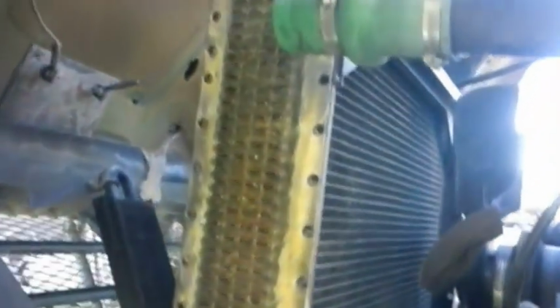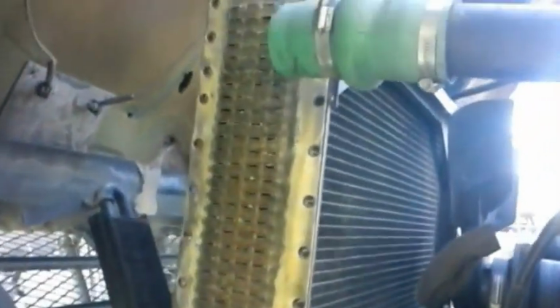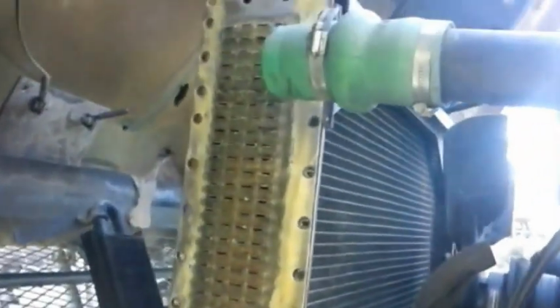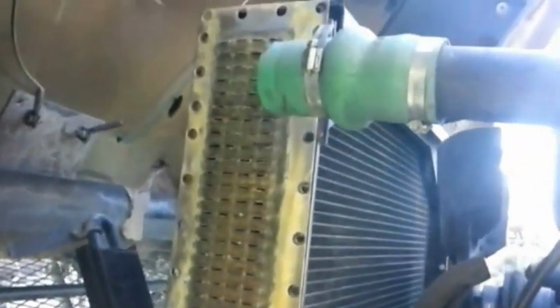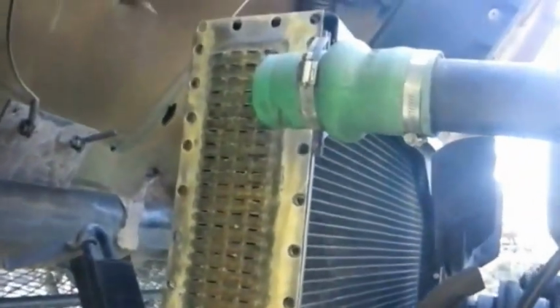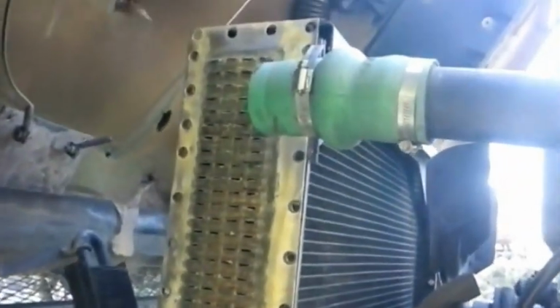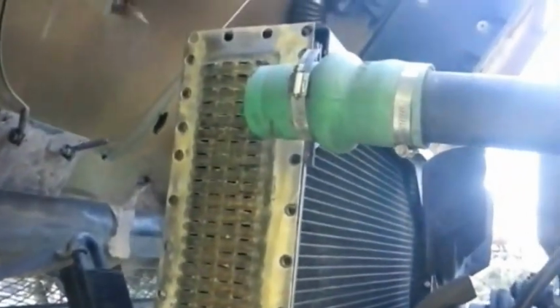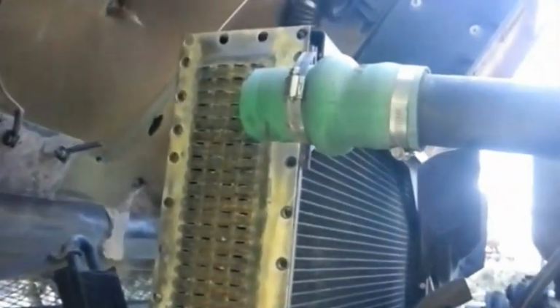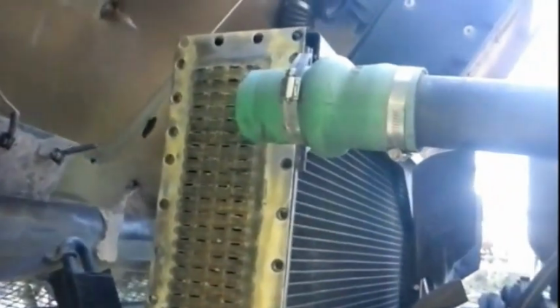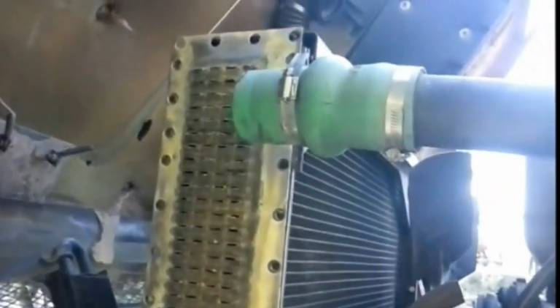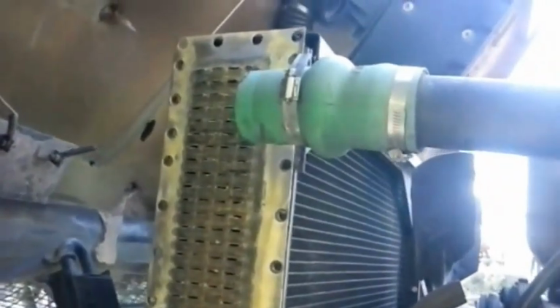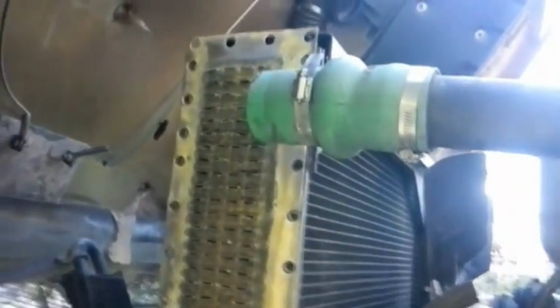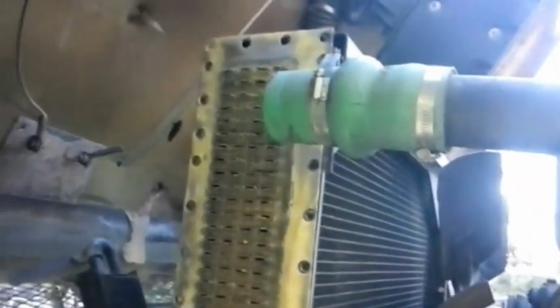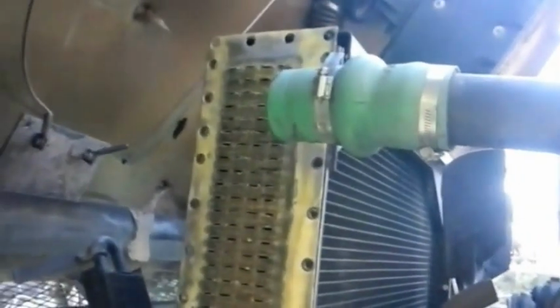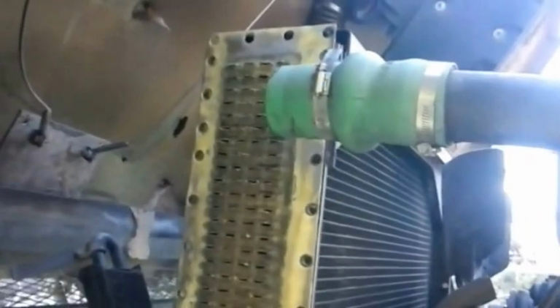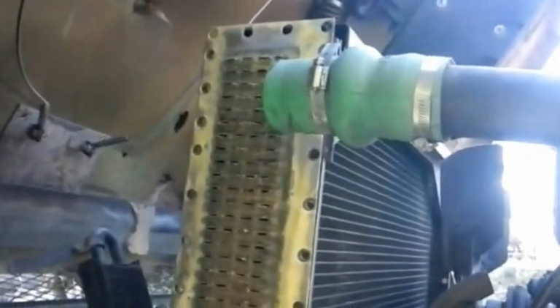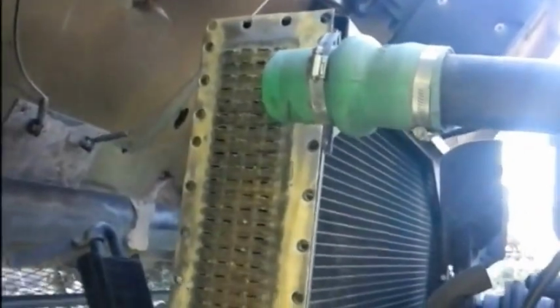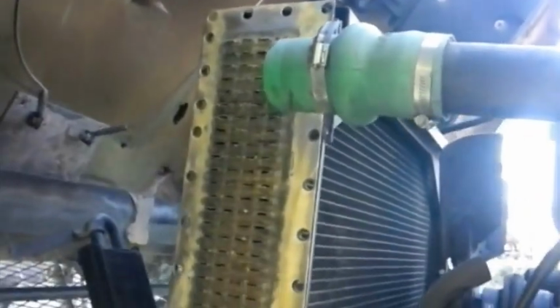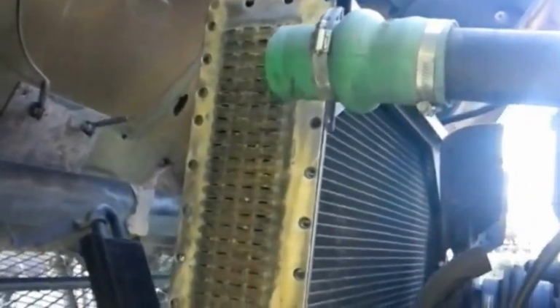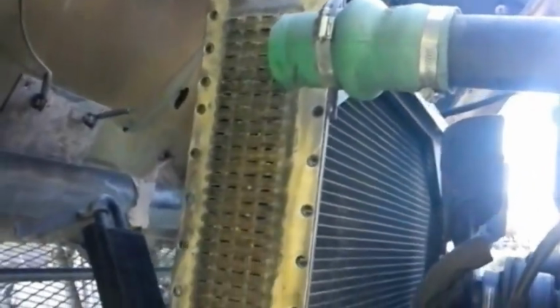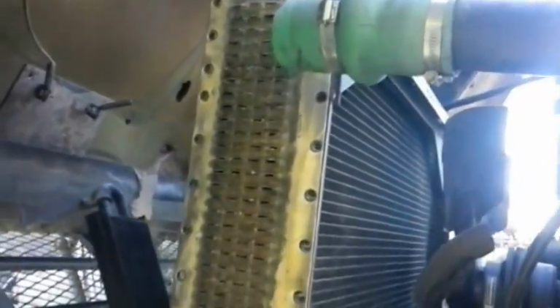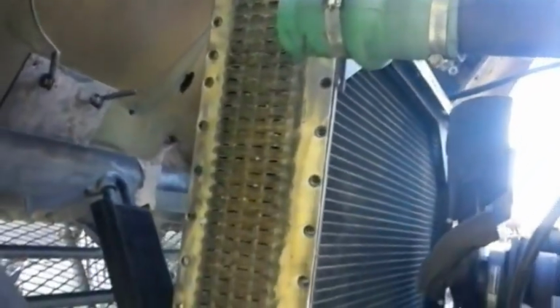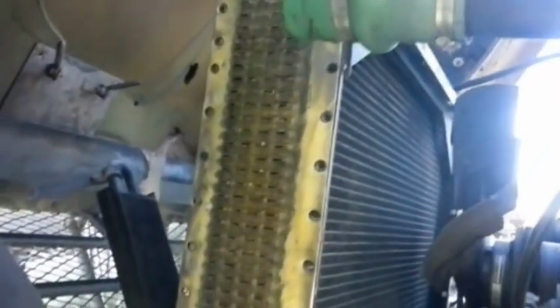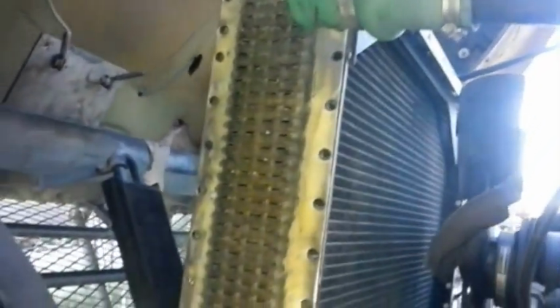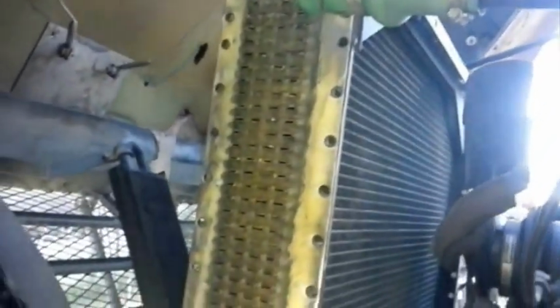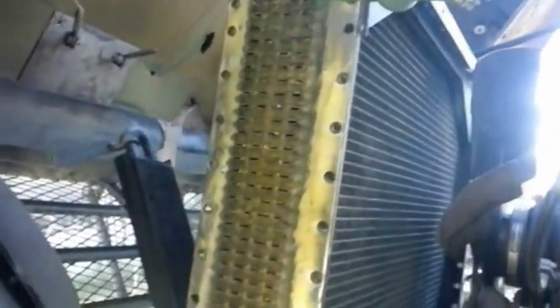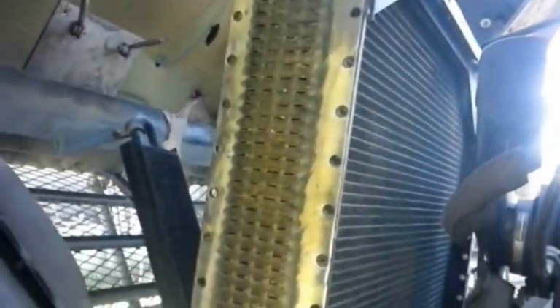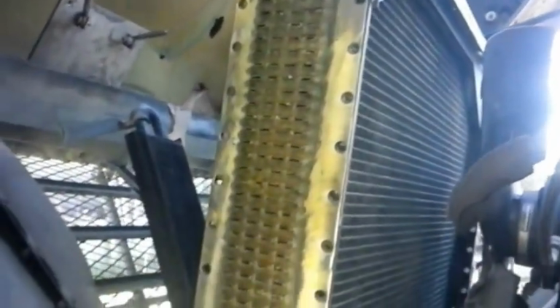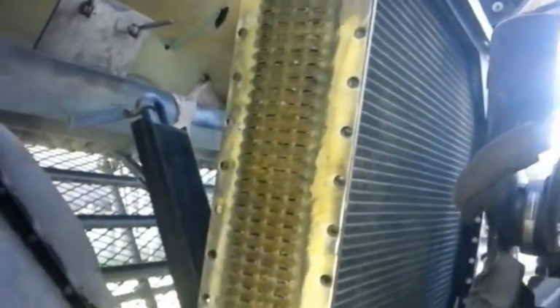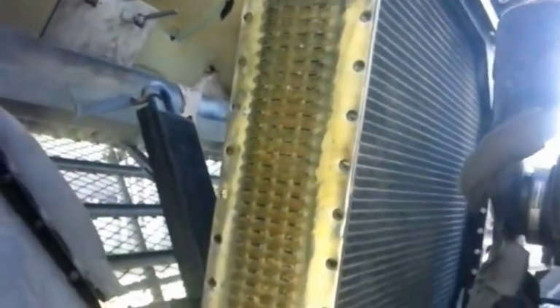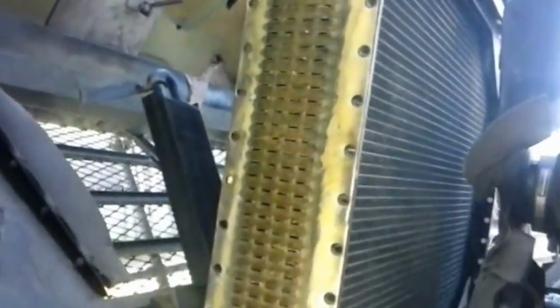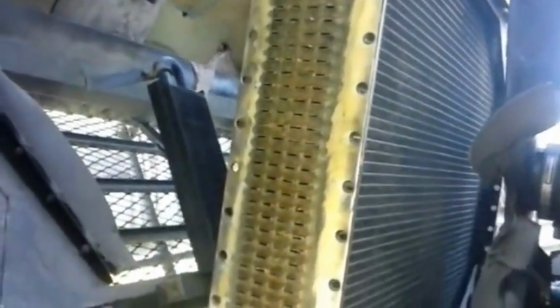That should seal it up good. Then we'll get it all run up to temp, verify our fan comes on, make sure we got no leaks, and we should be good.